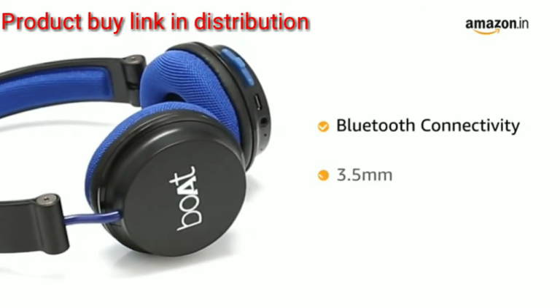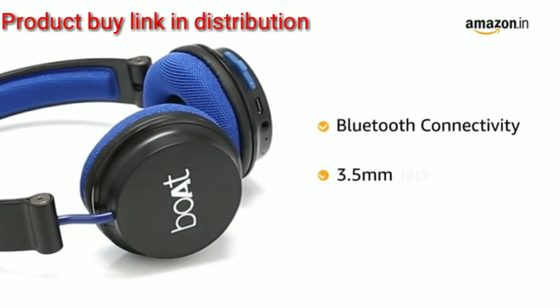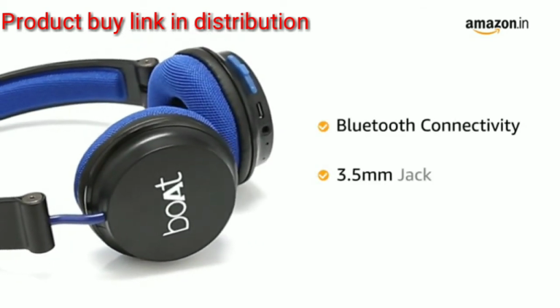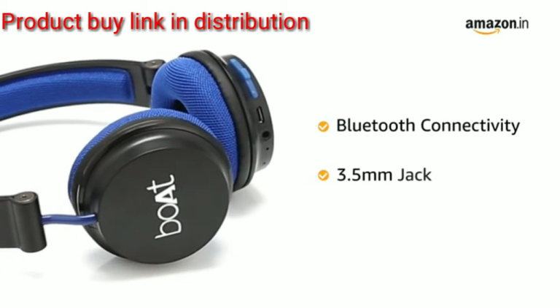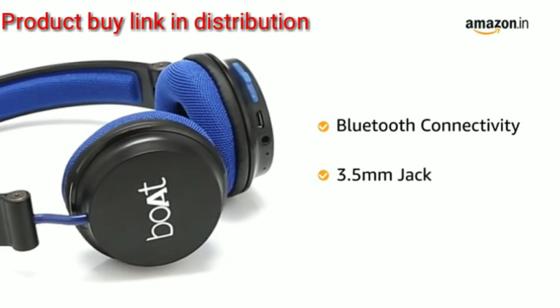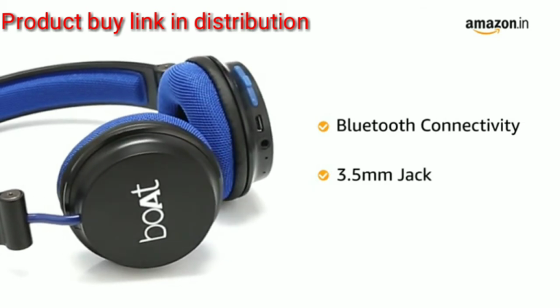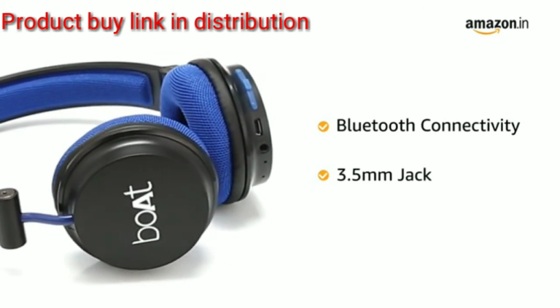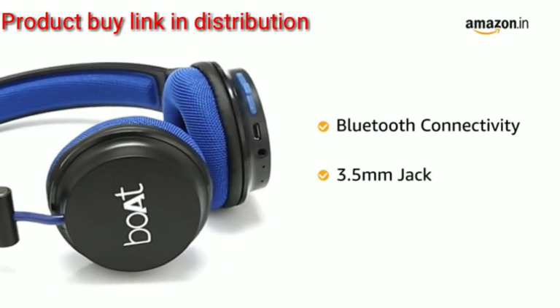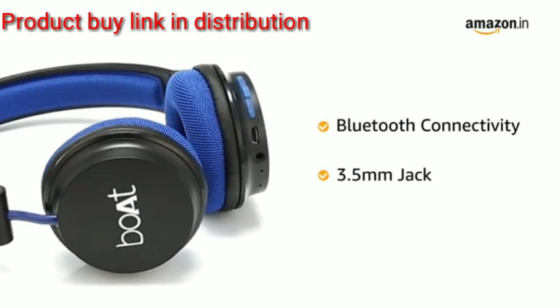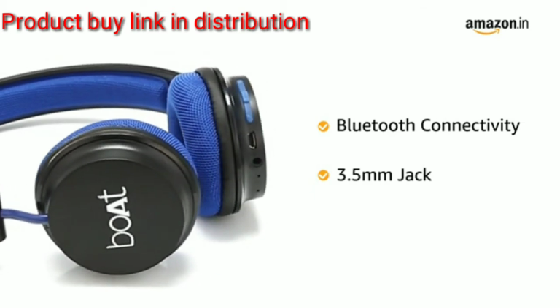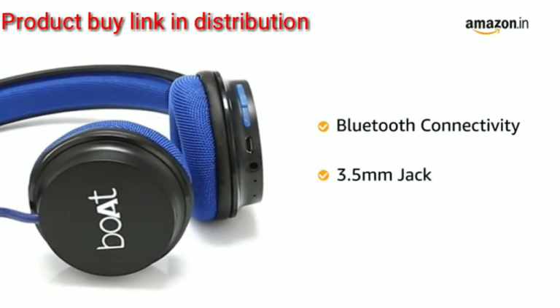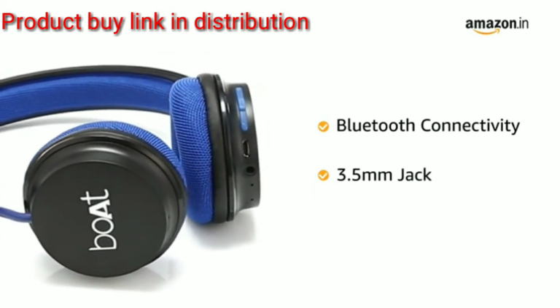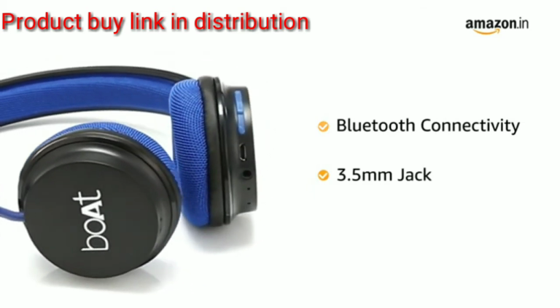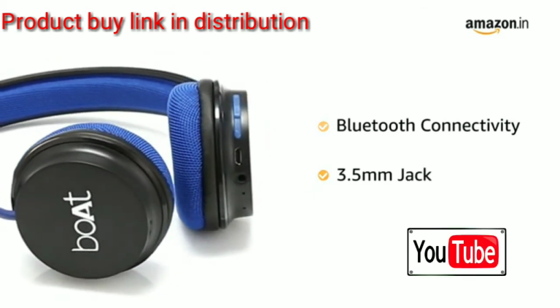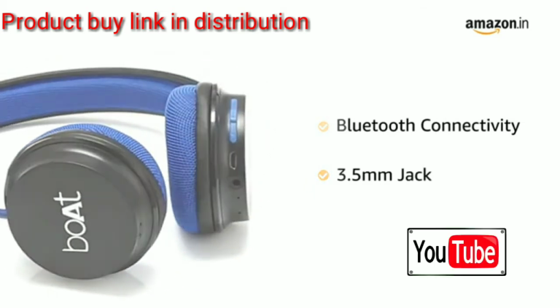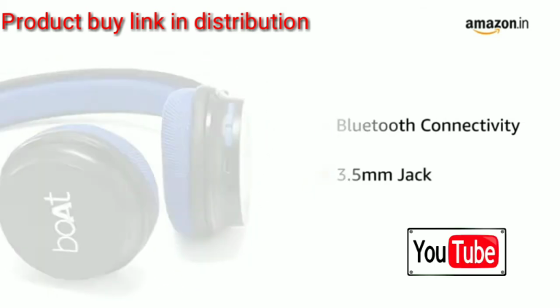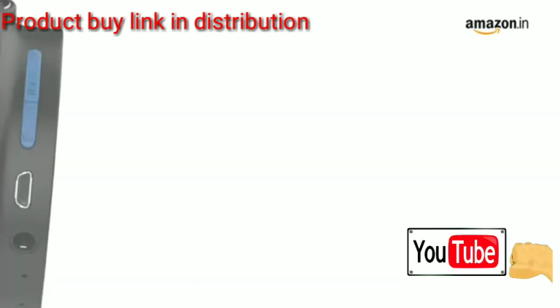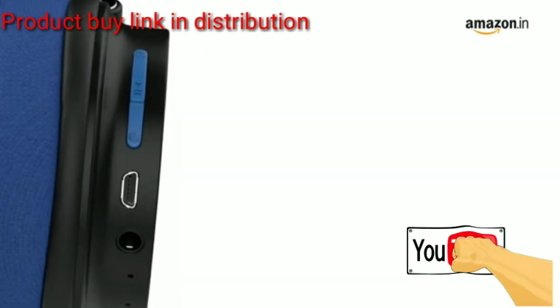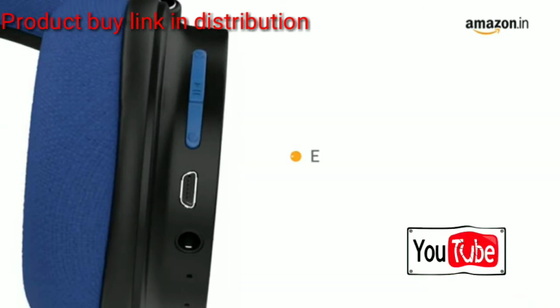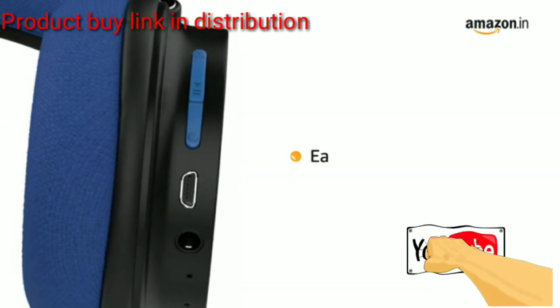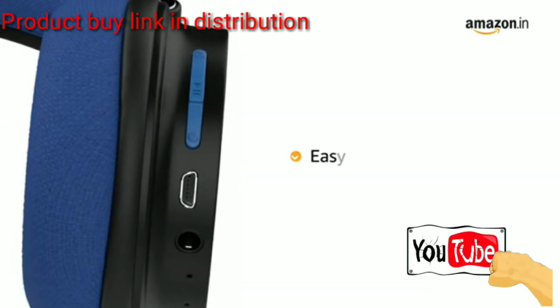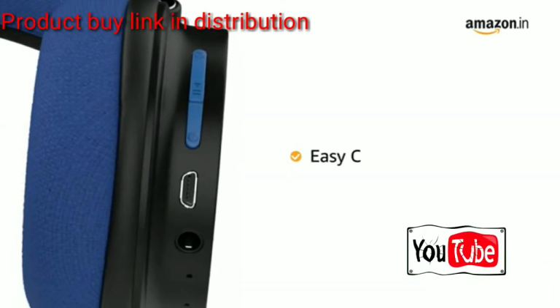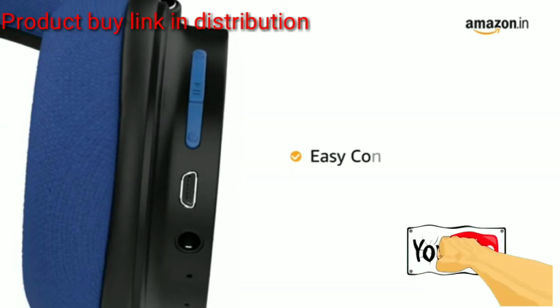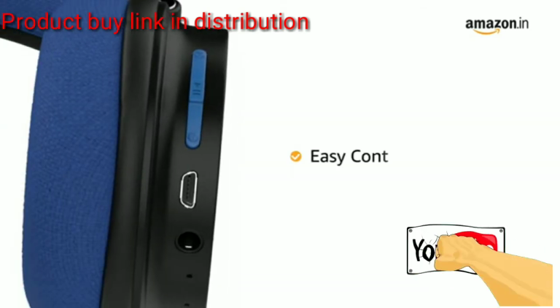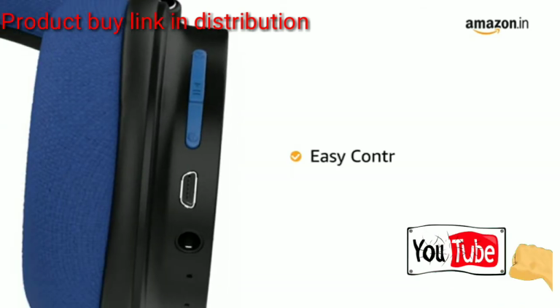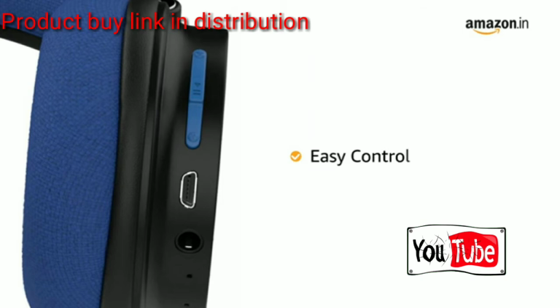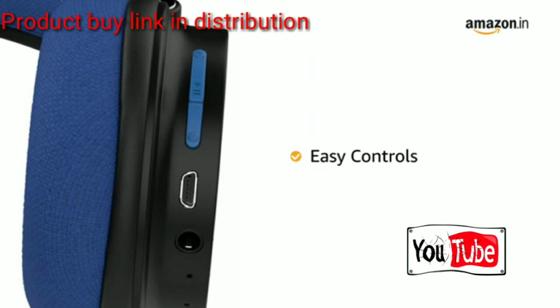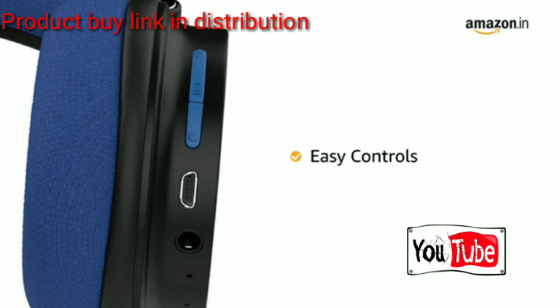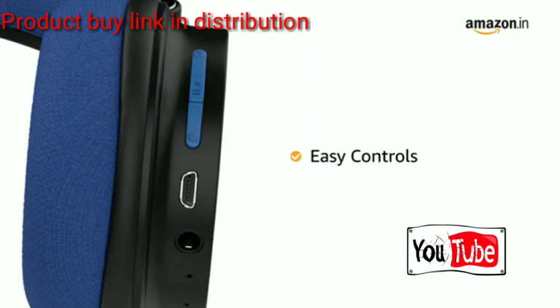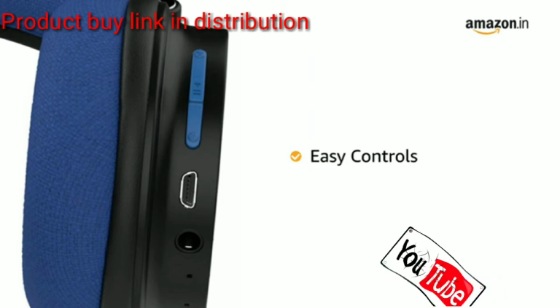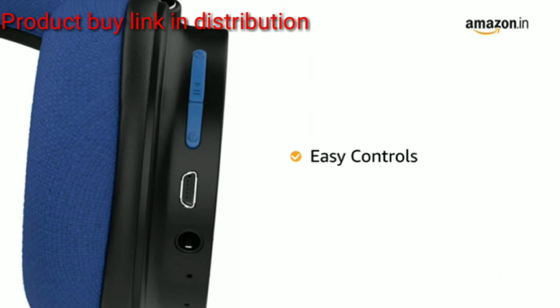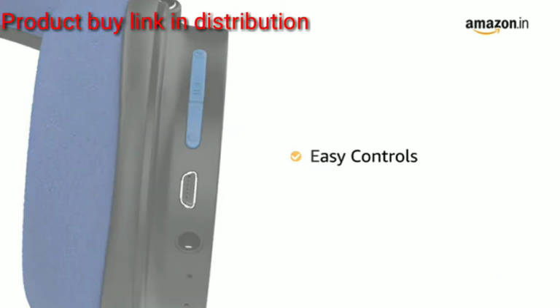It also comes with a 3.5mm slot for wired connectivity. It comes with easy controls to manage your music and calls.